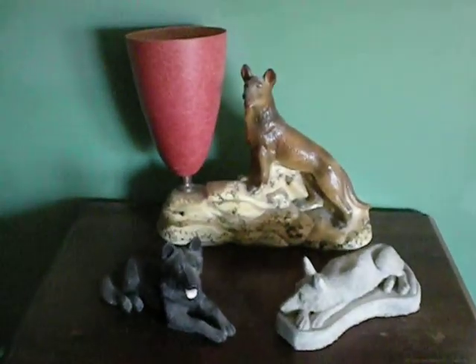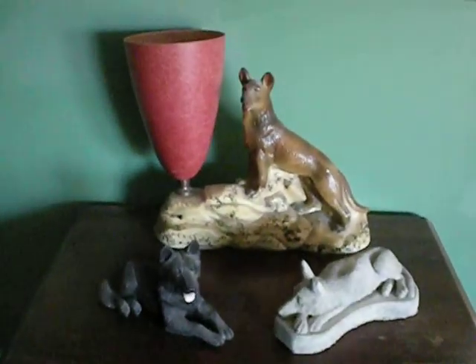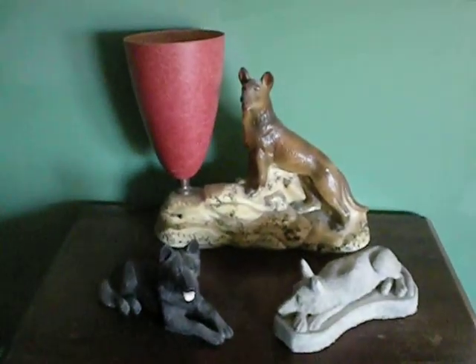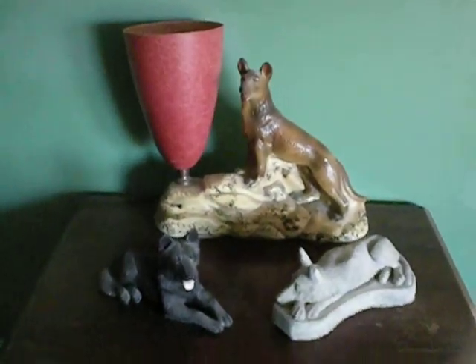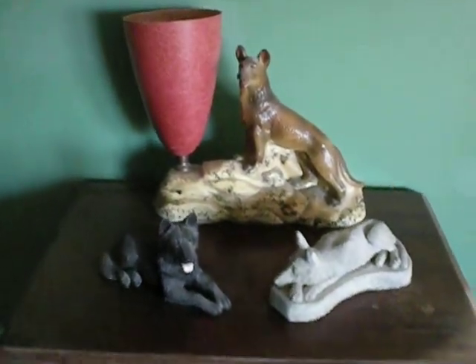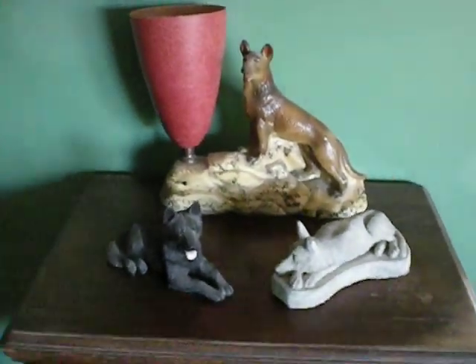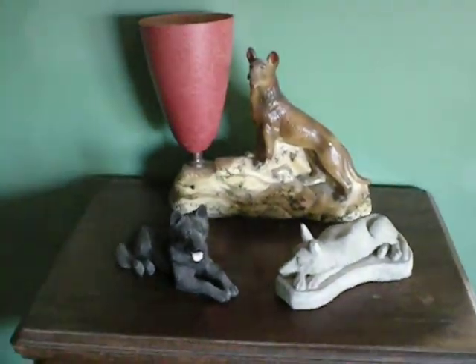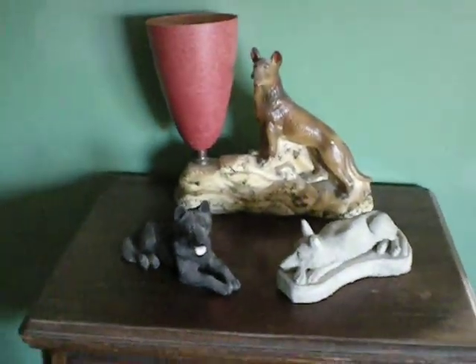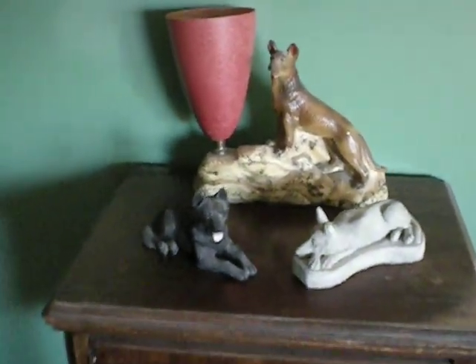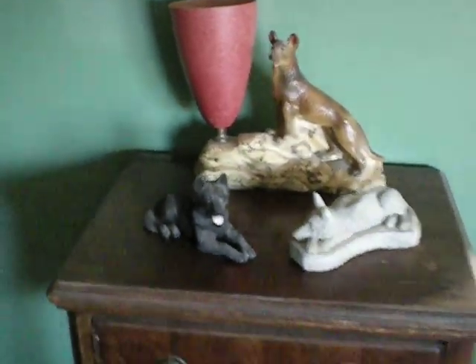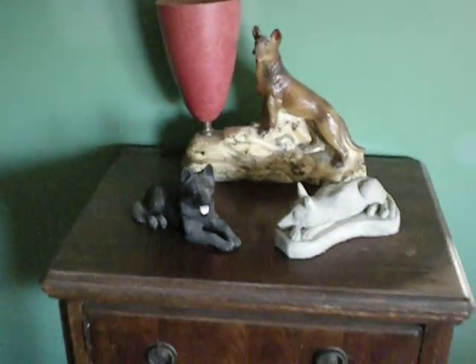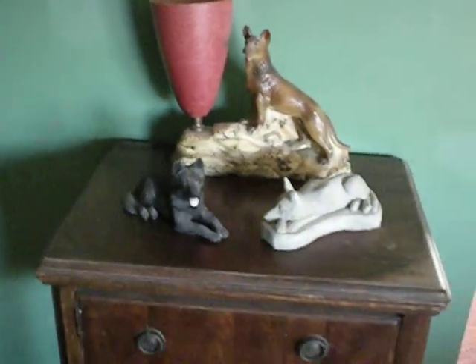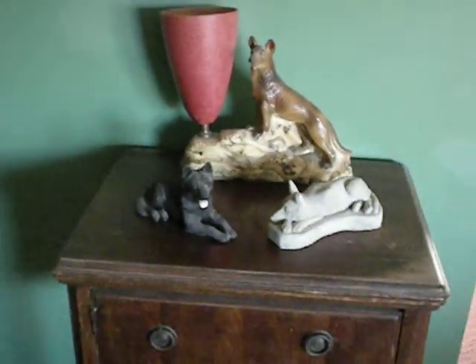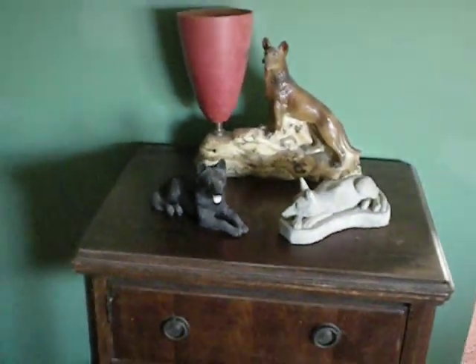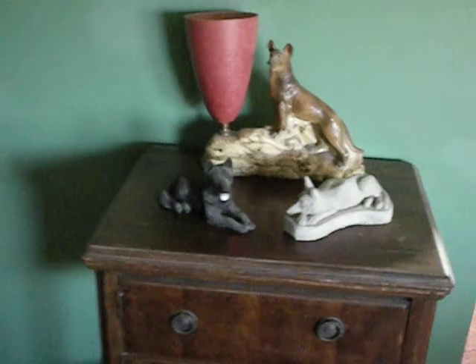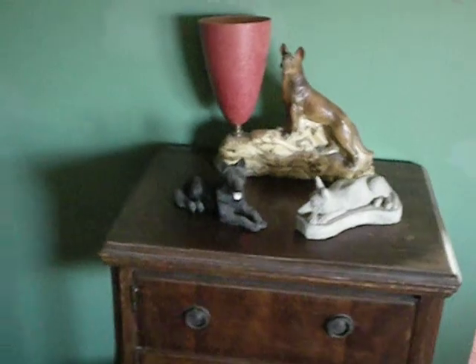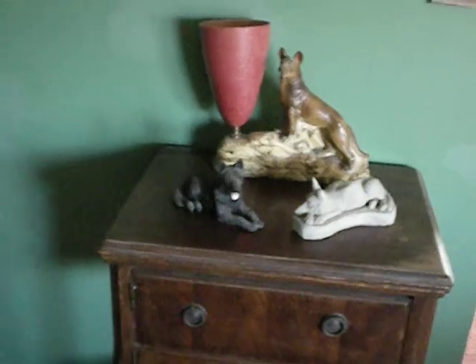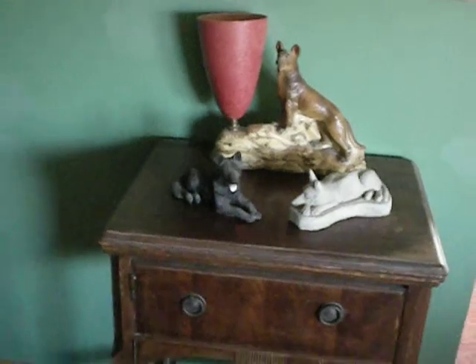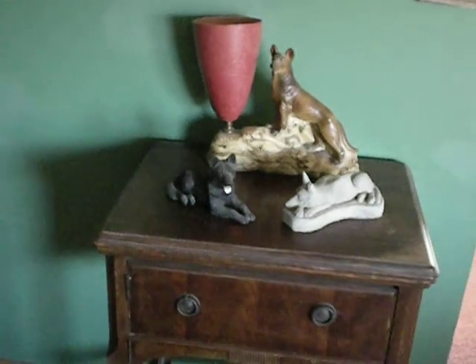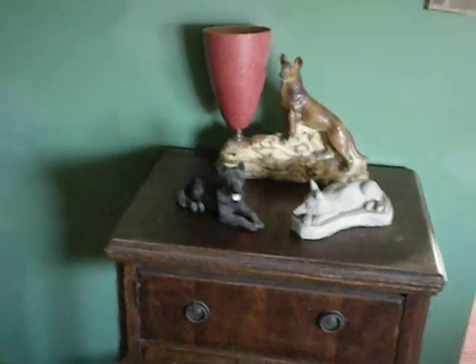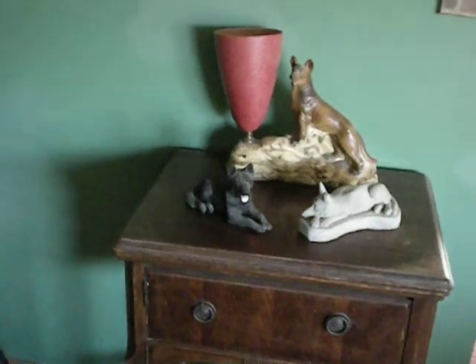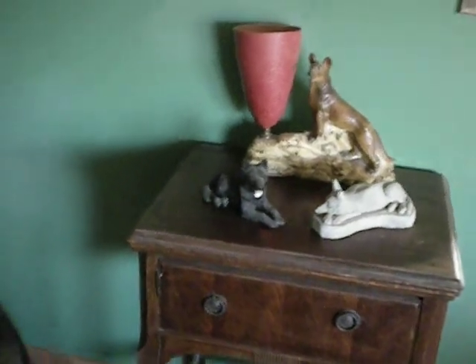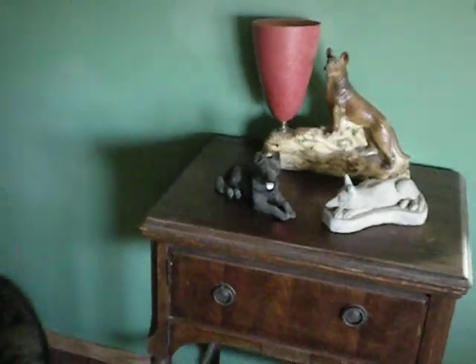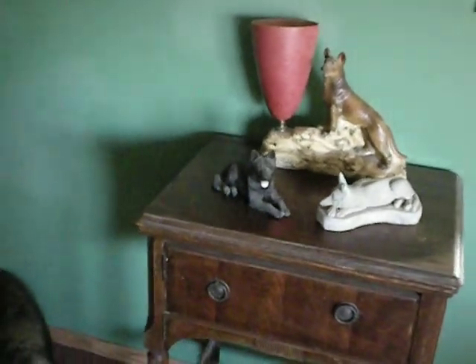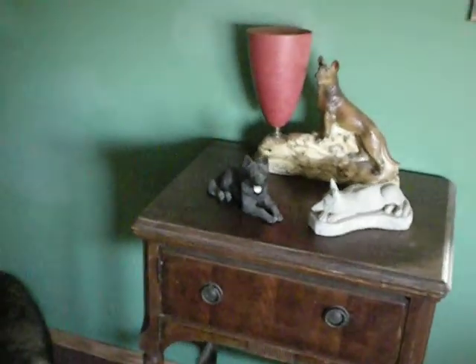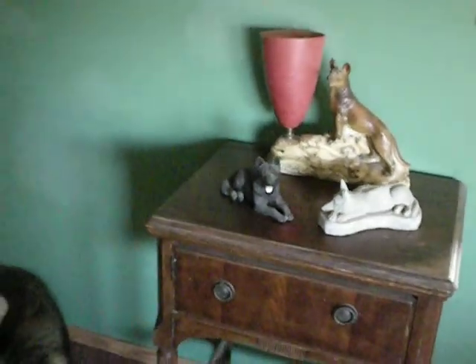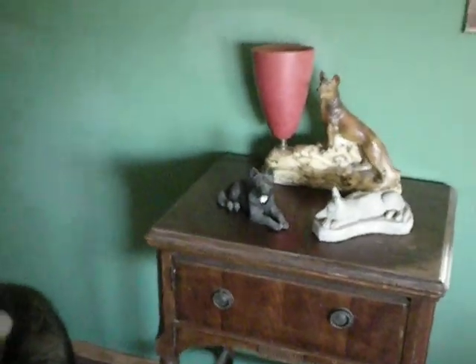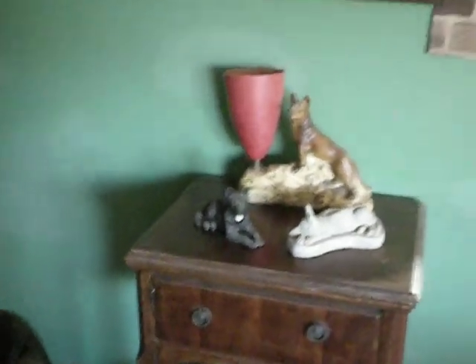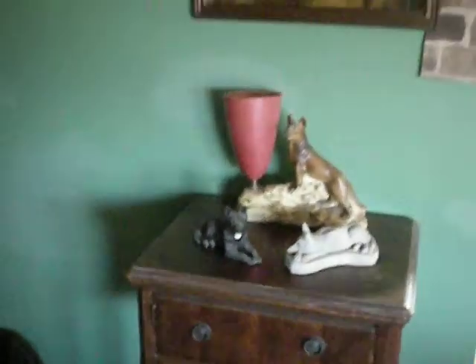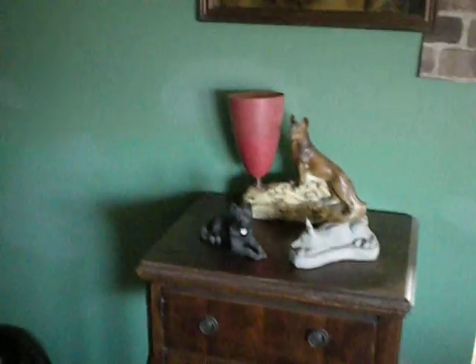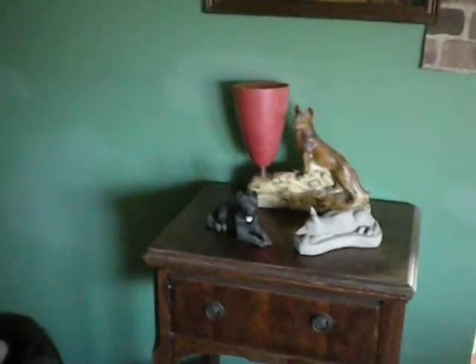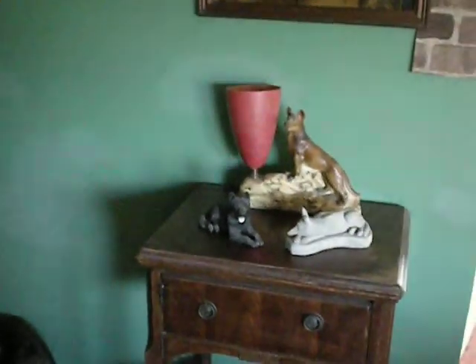And that is the German Shepherd Lovers Foyer, Tank Pond Road Edition.